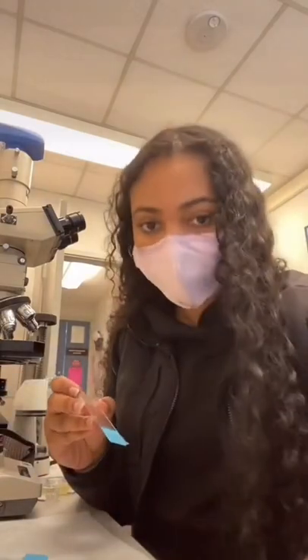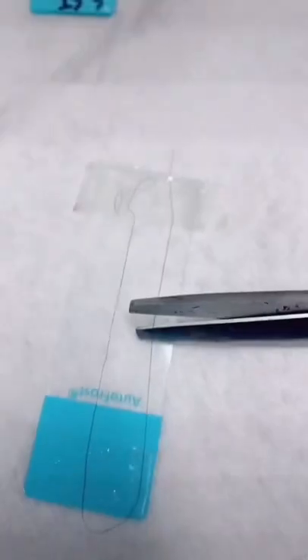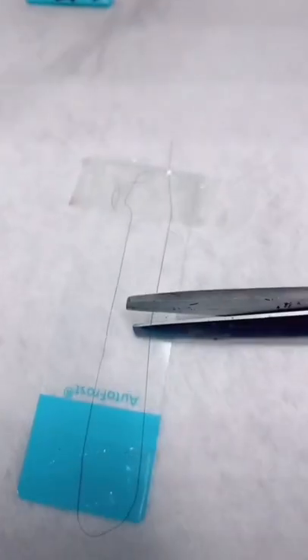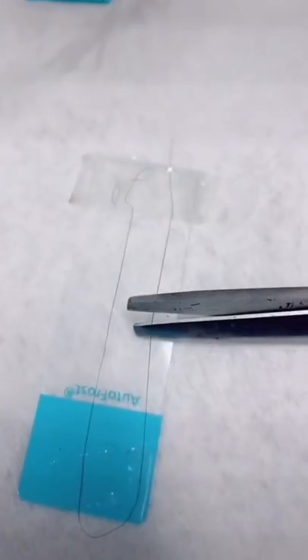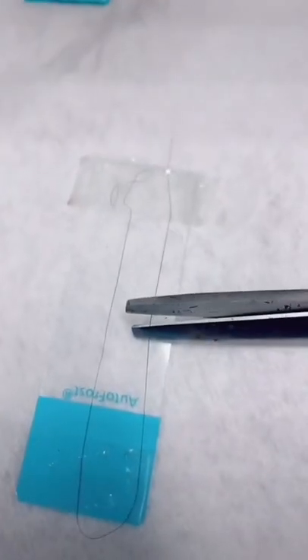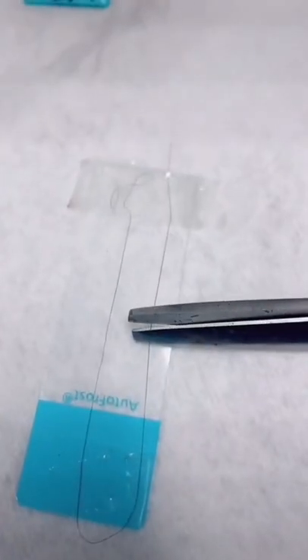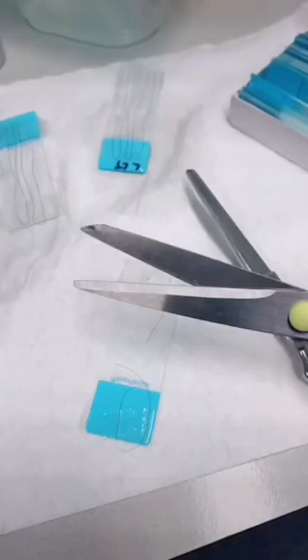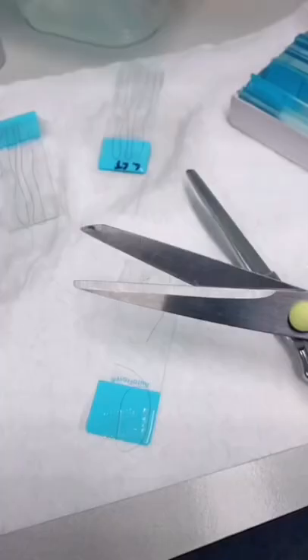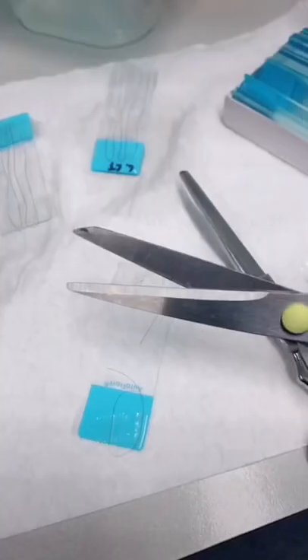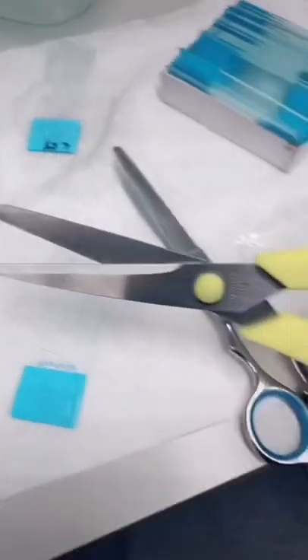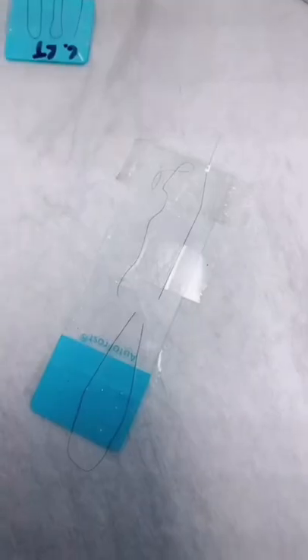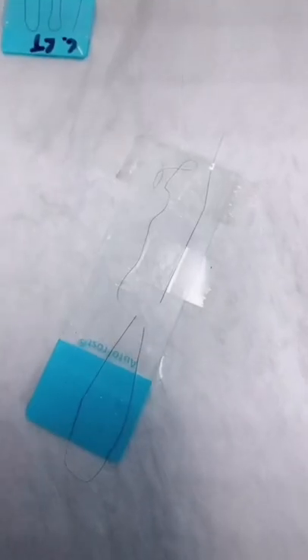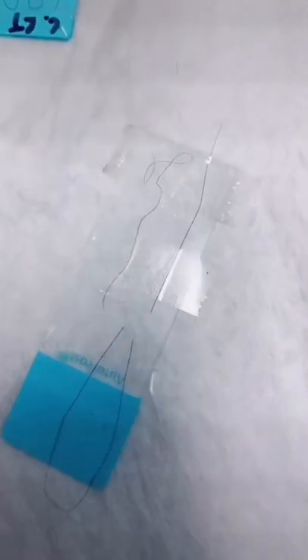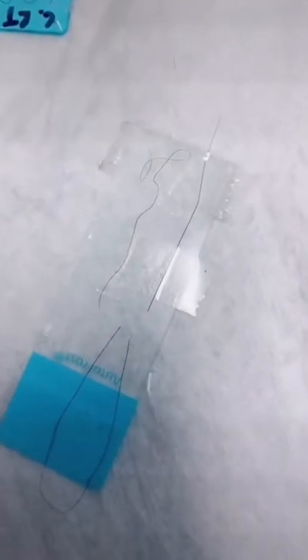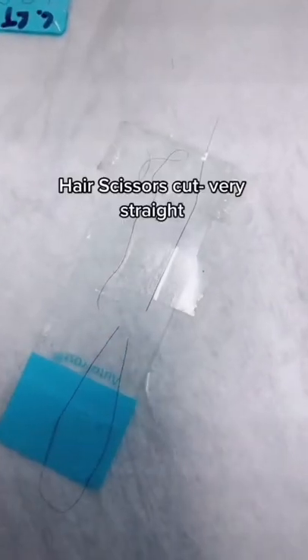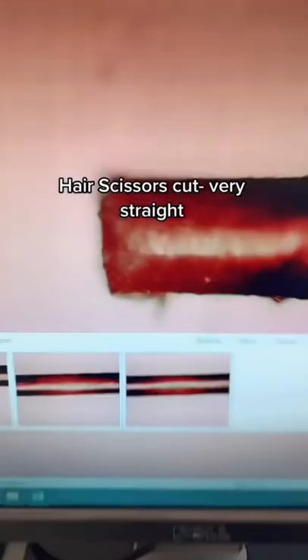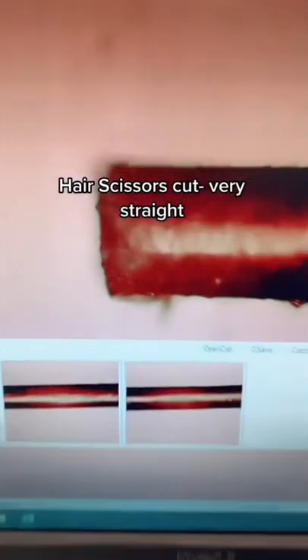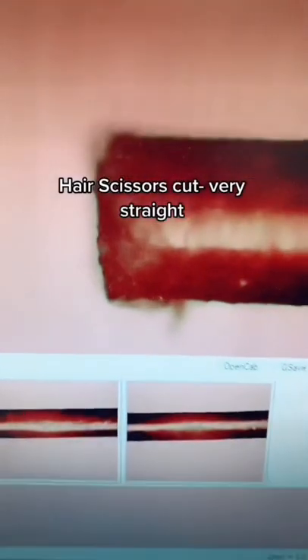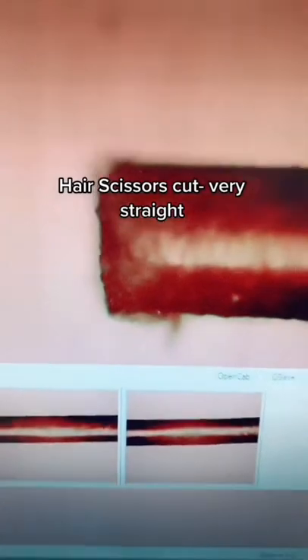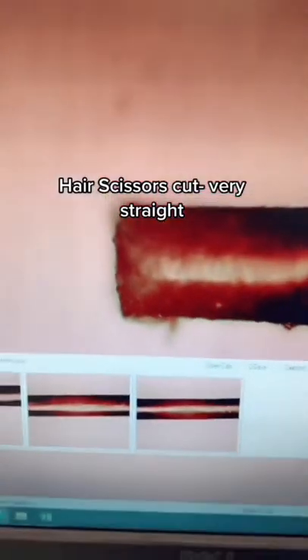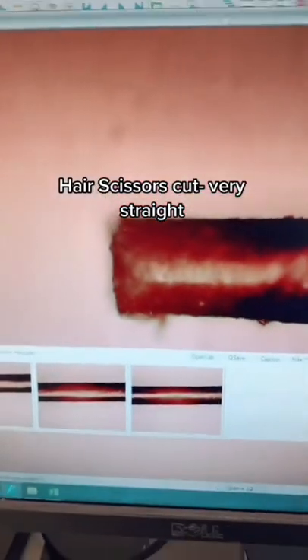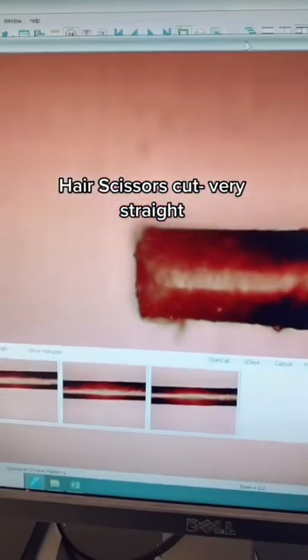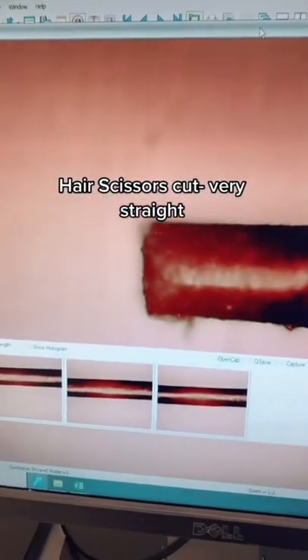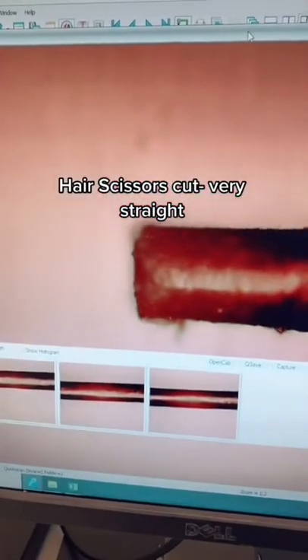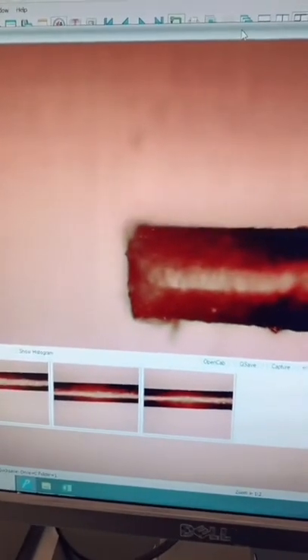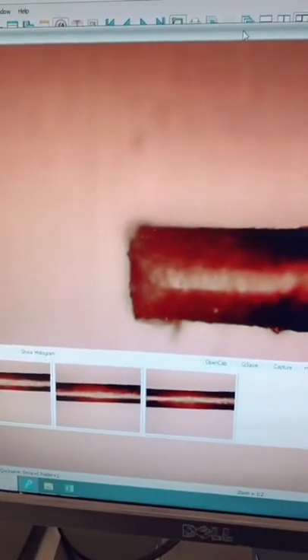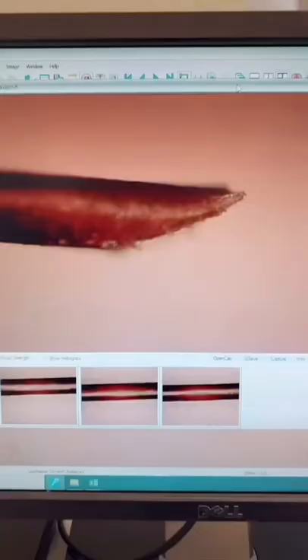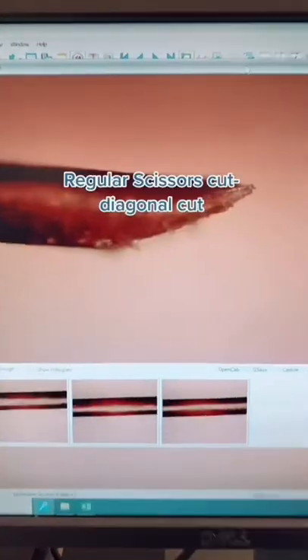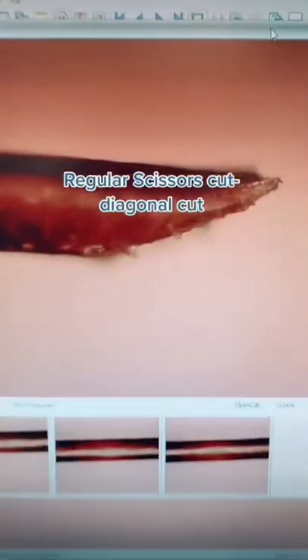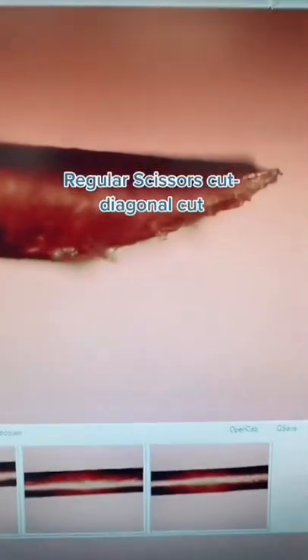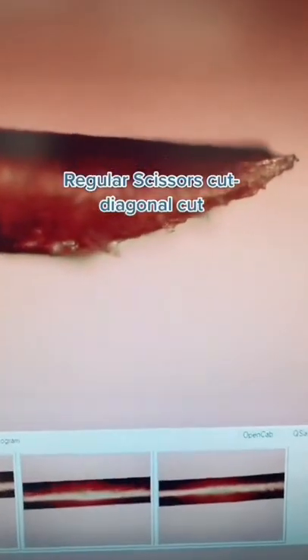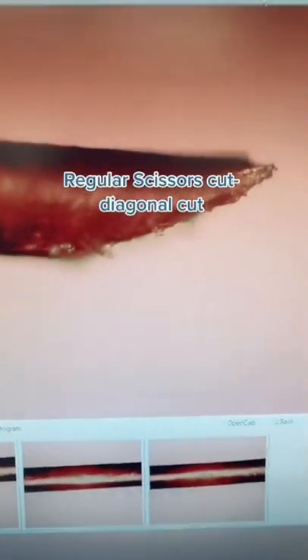Here is the cut with hair scissors. I forgot to film when I cut with regular scissors. This is what the cut from hair scissors looks like, and this is the cut from regular scissors.